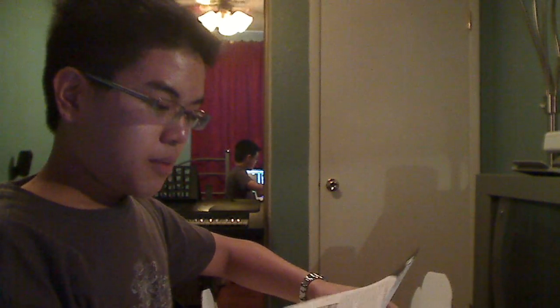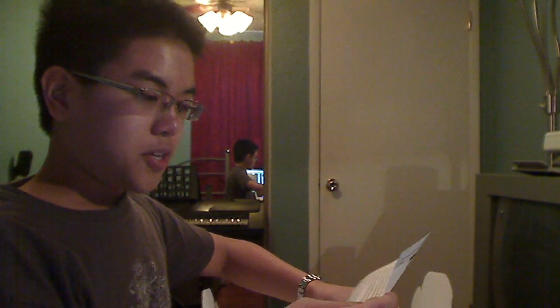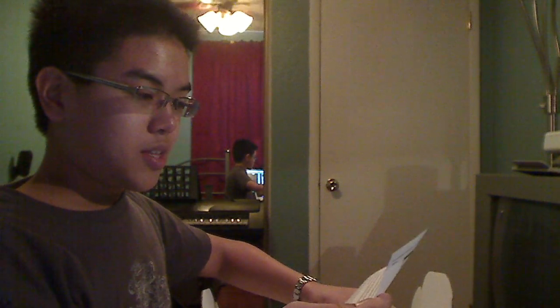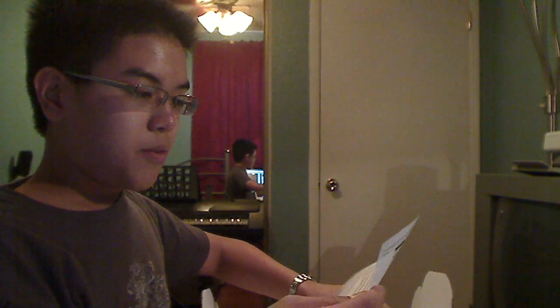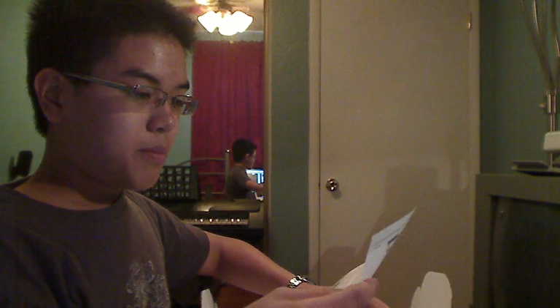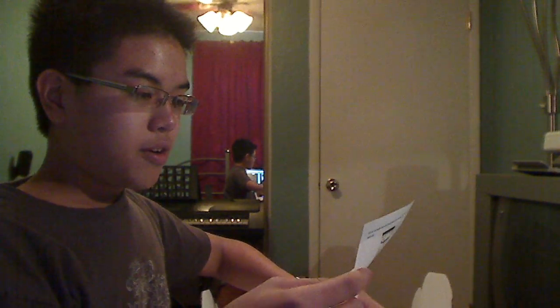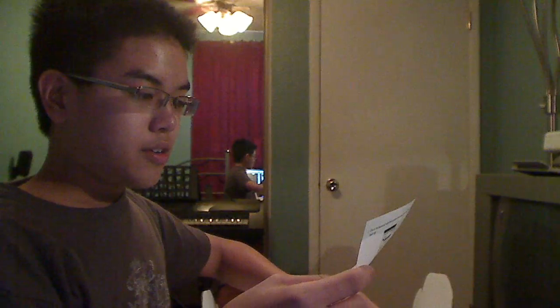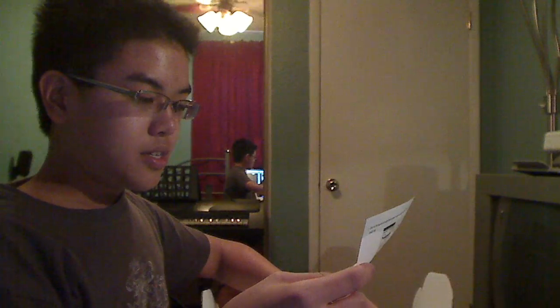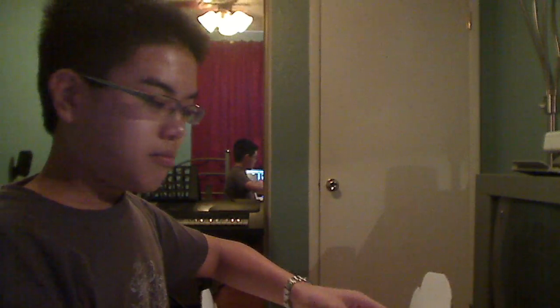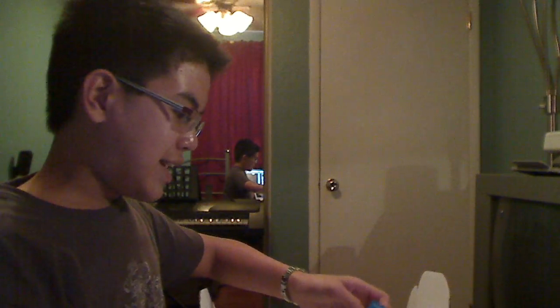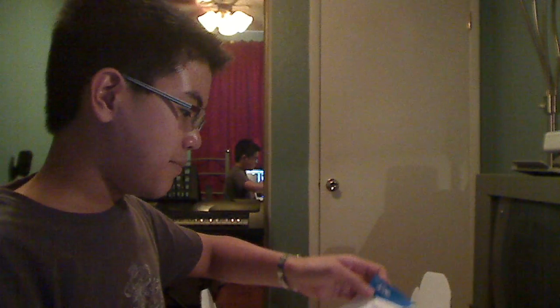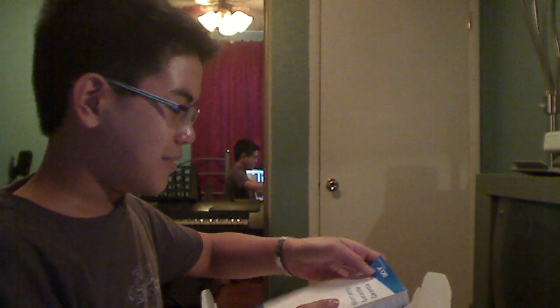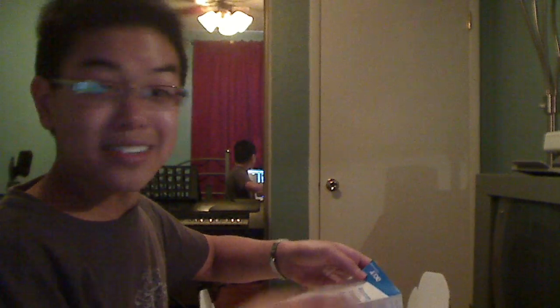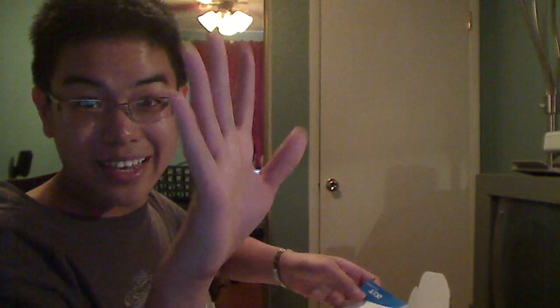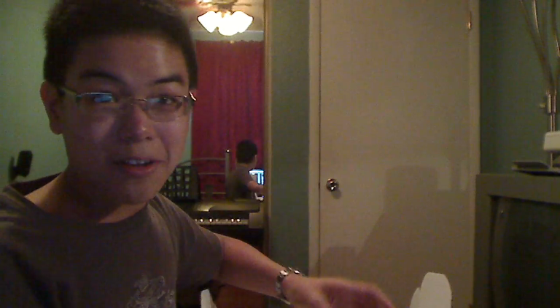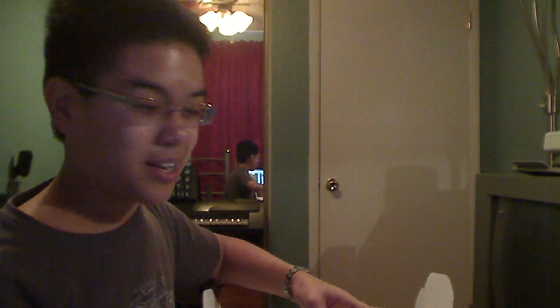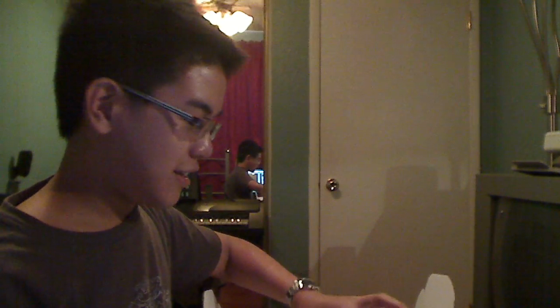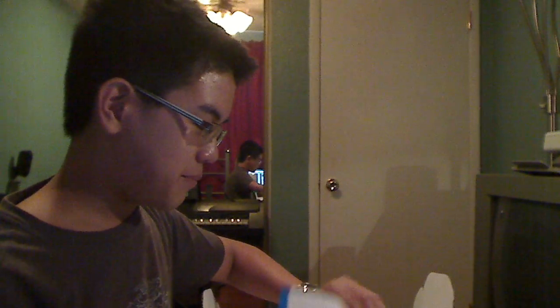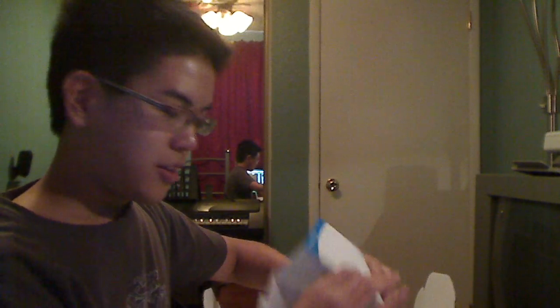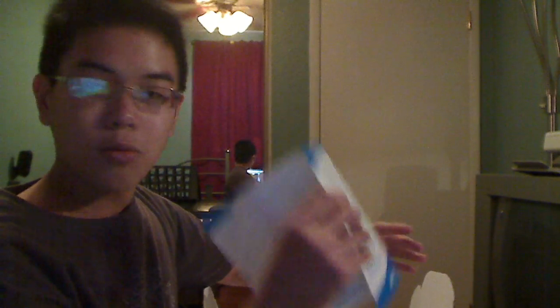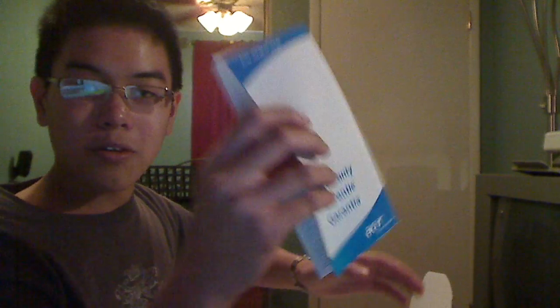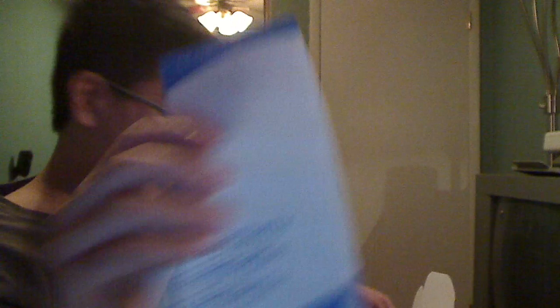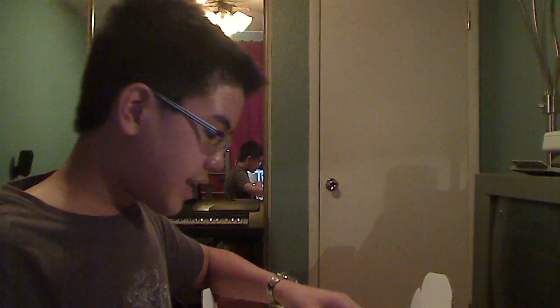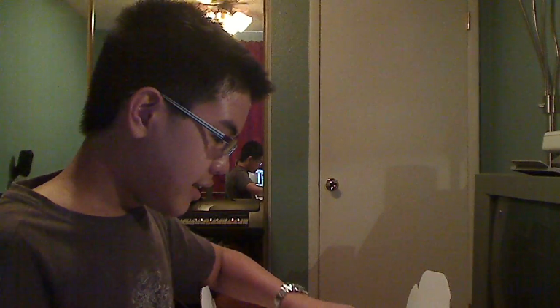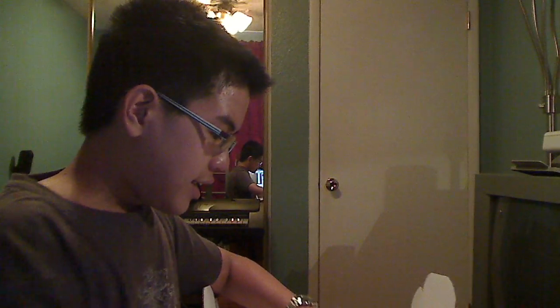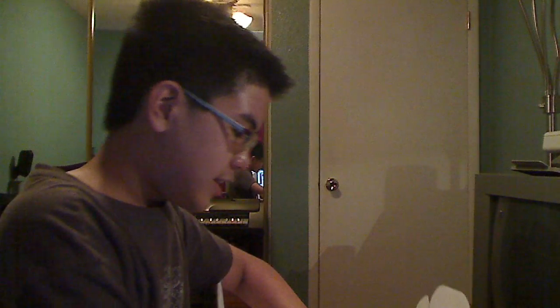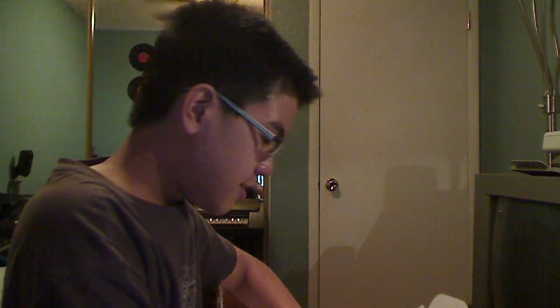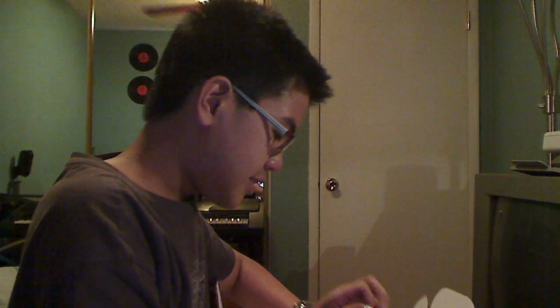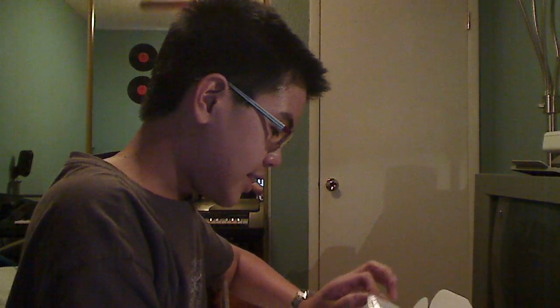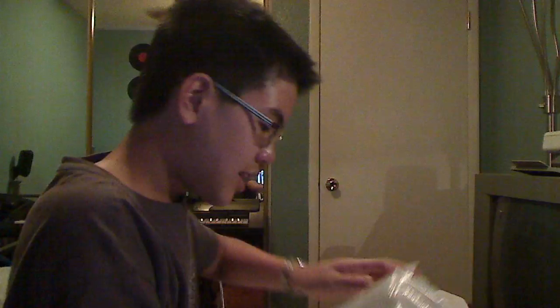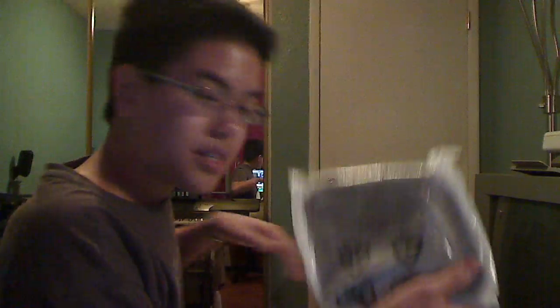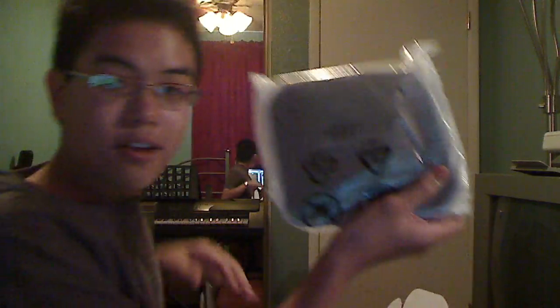It says 'please read this before you power on your system' — I'll read it later. There's also a warranty guide. And here is the Net Top itself.